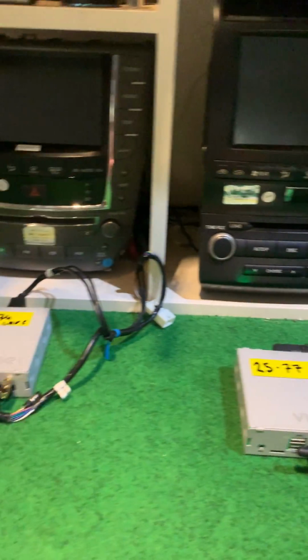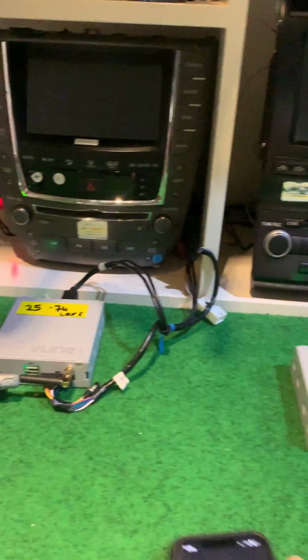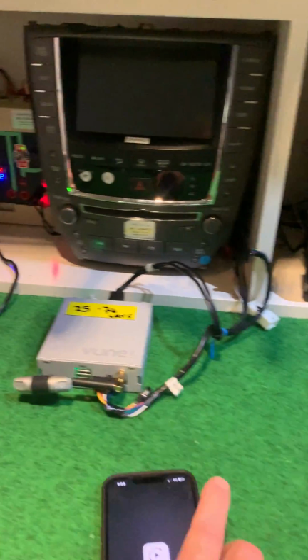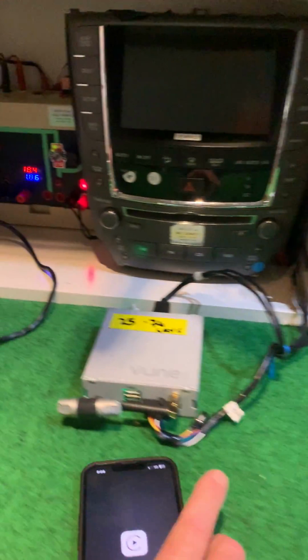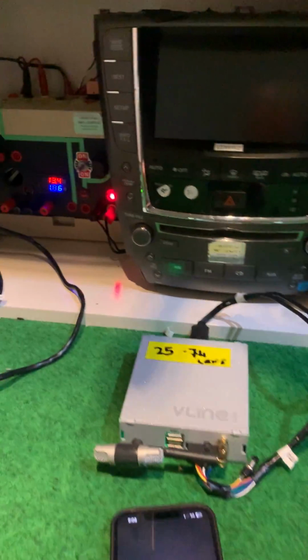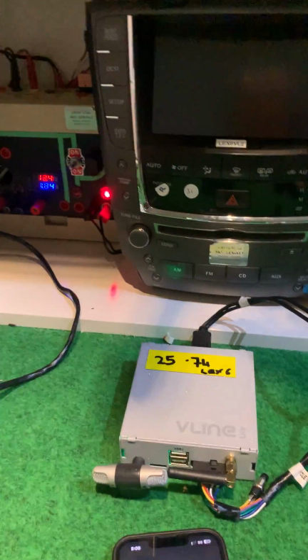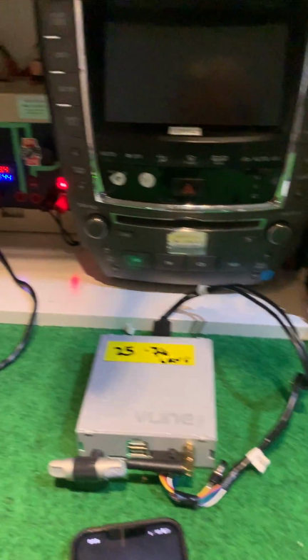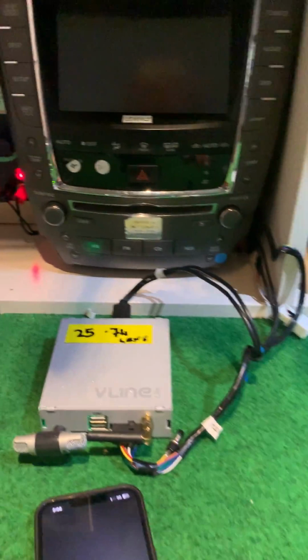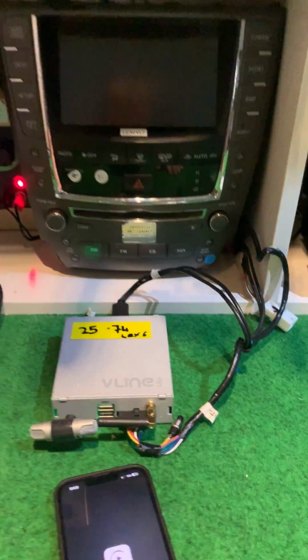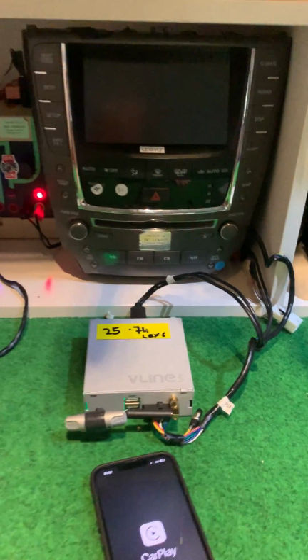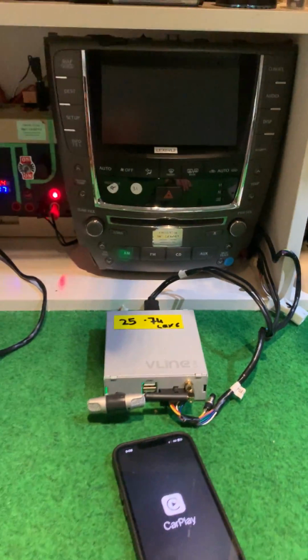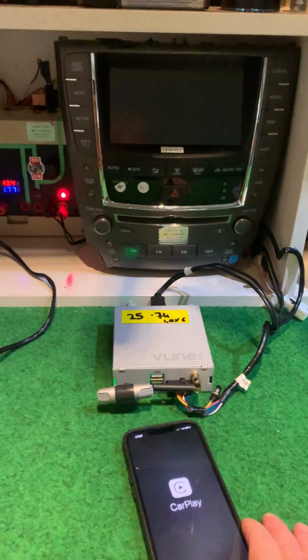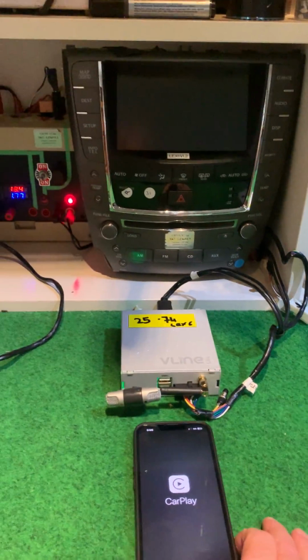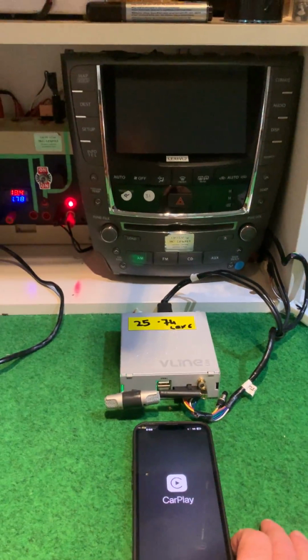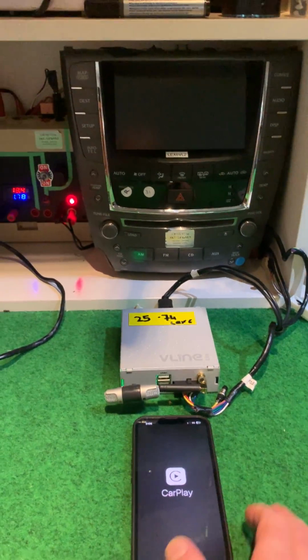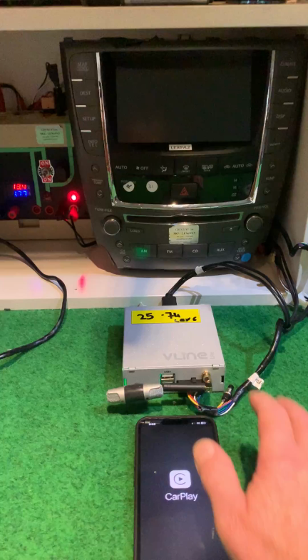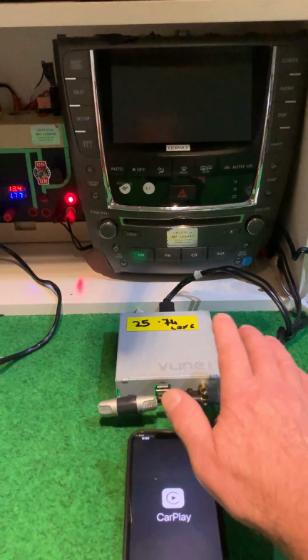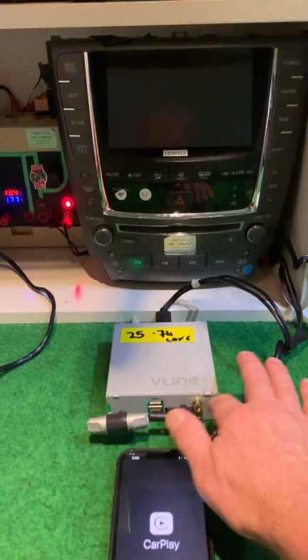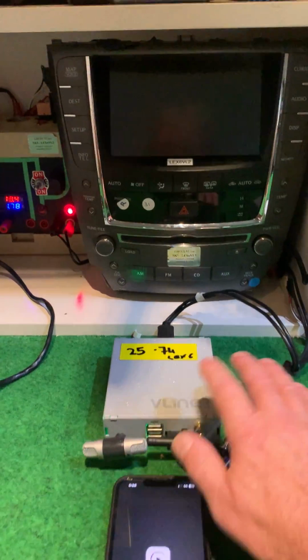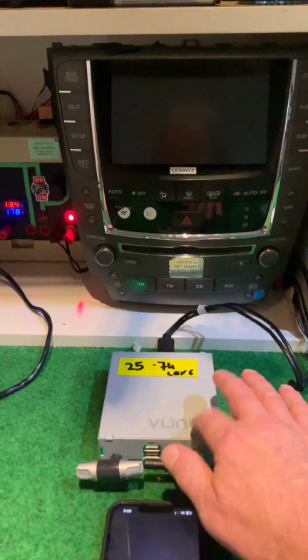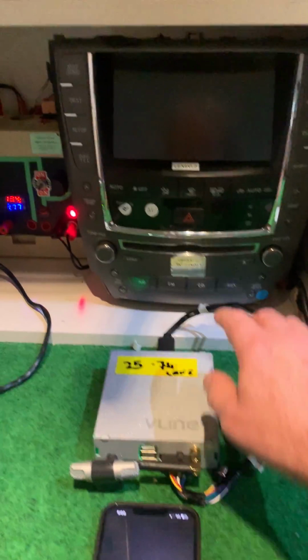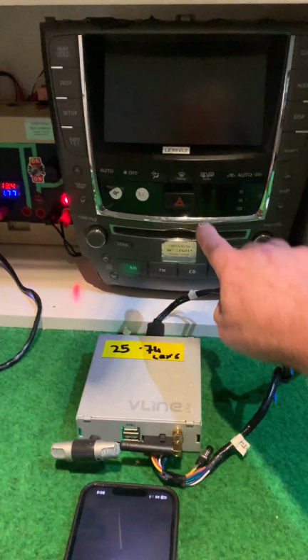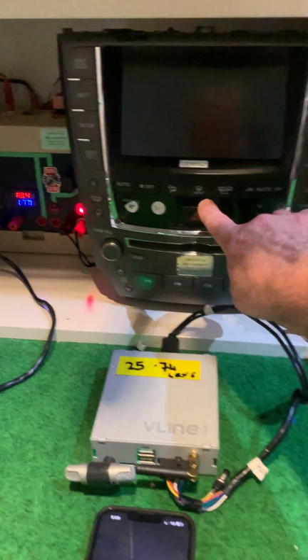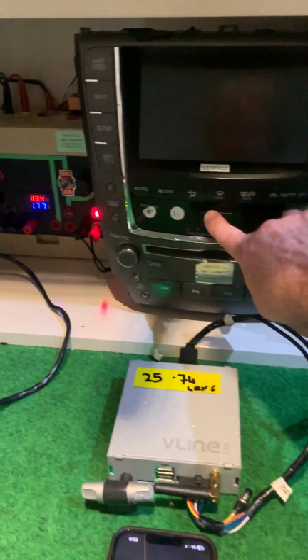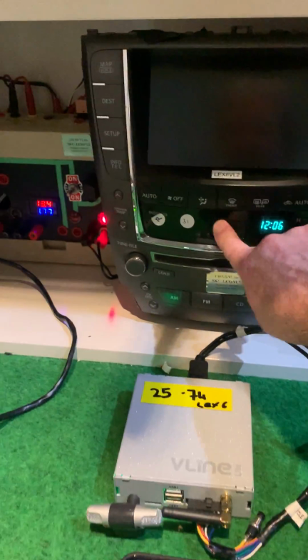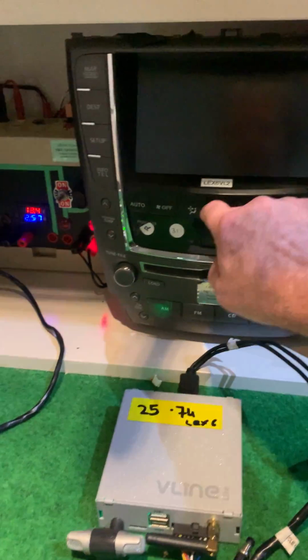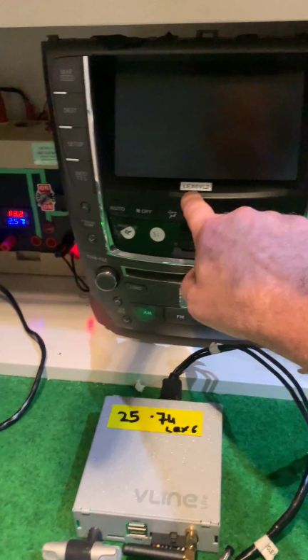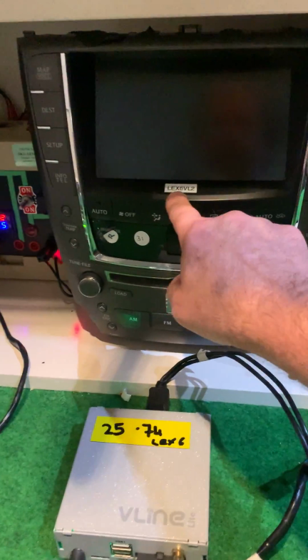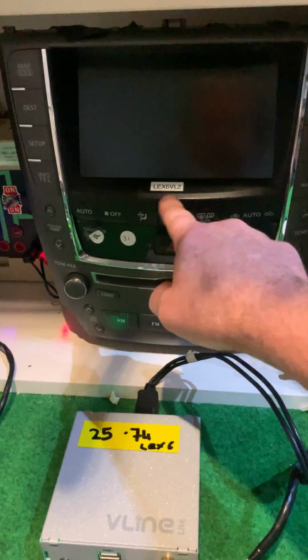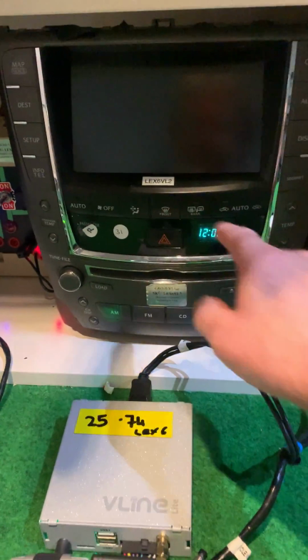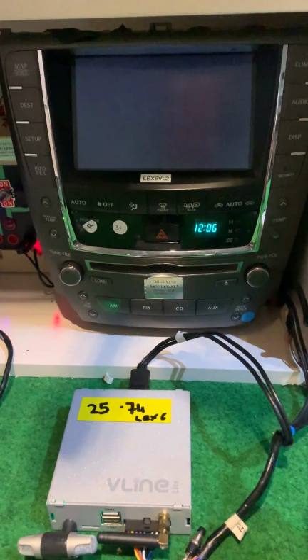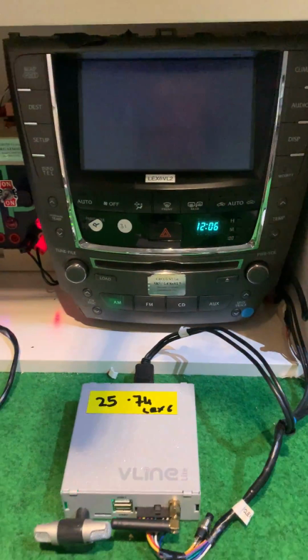Move to the next one. Another V-Lite. This is Lex 6.